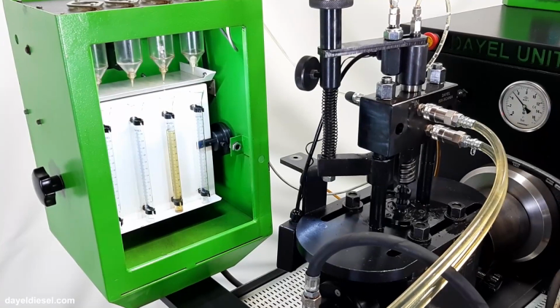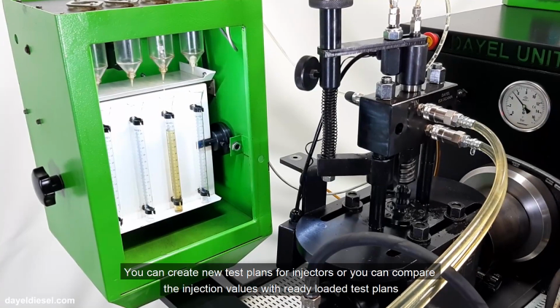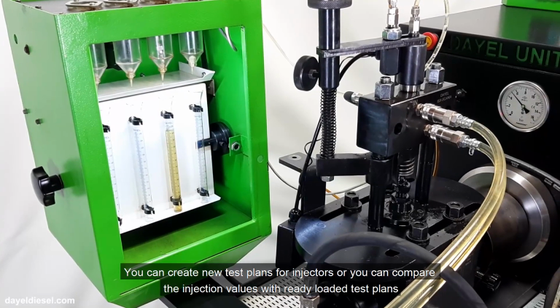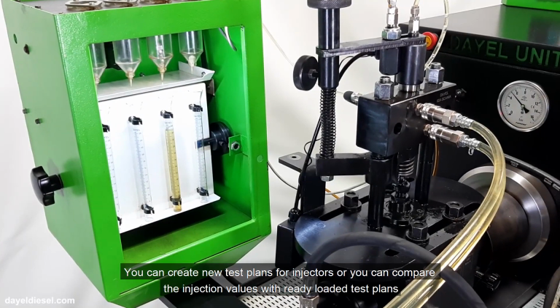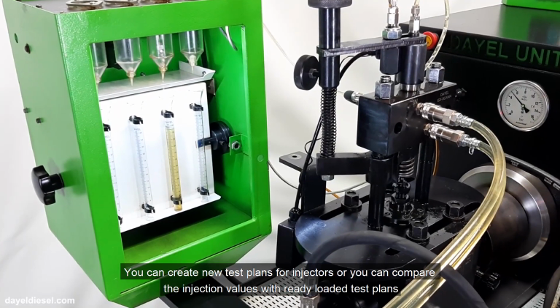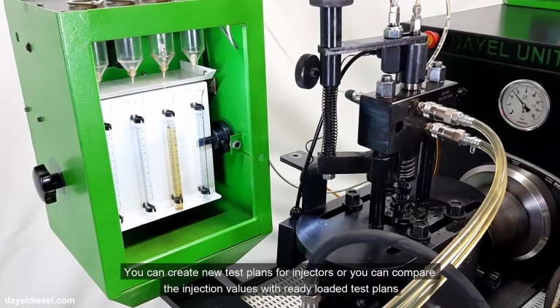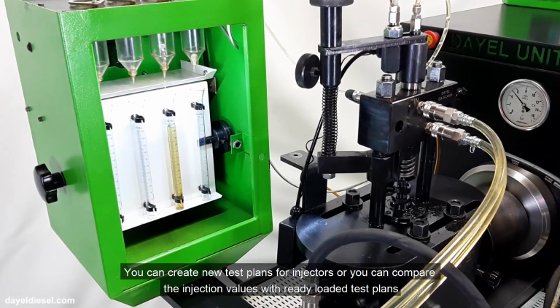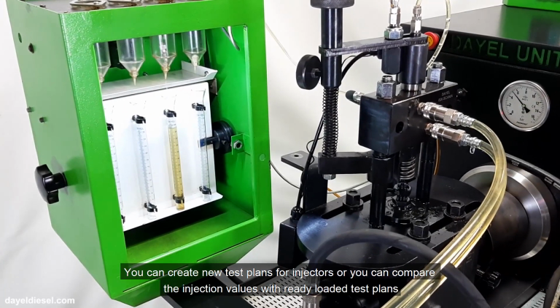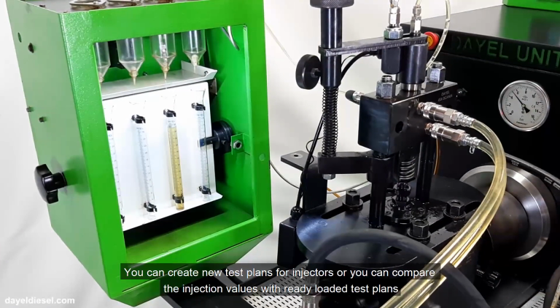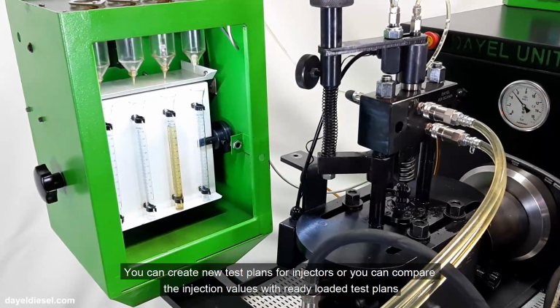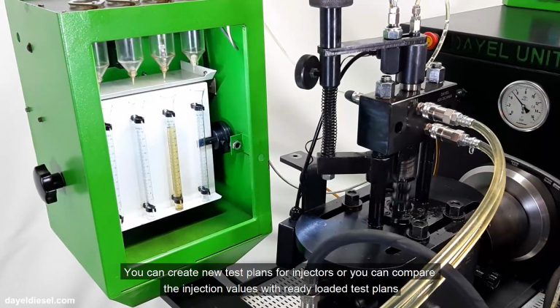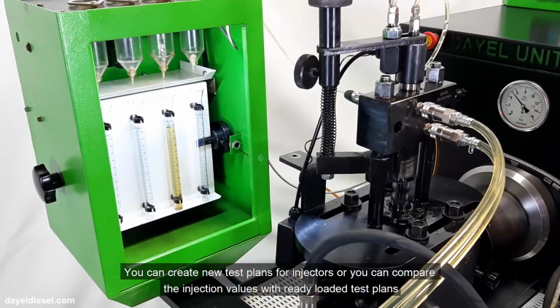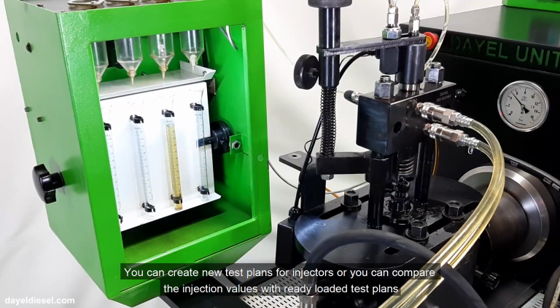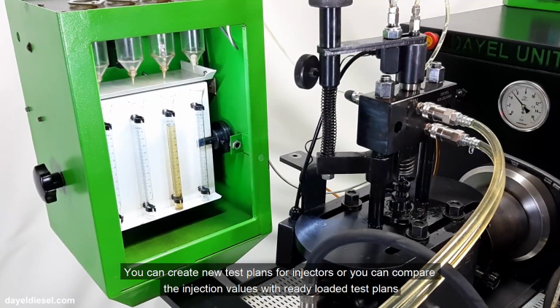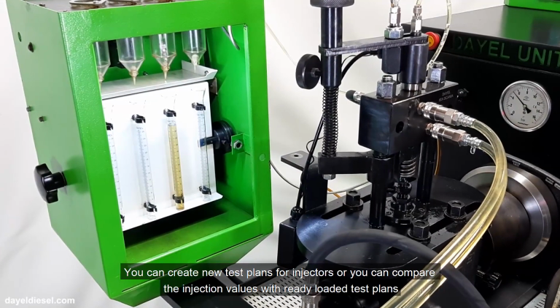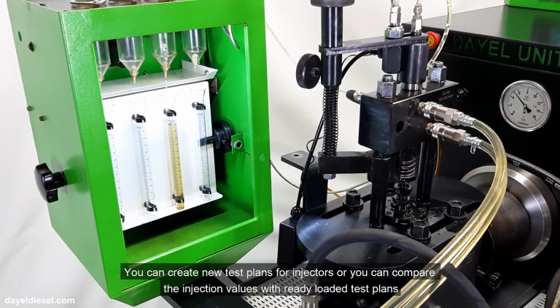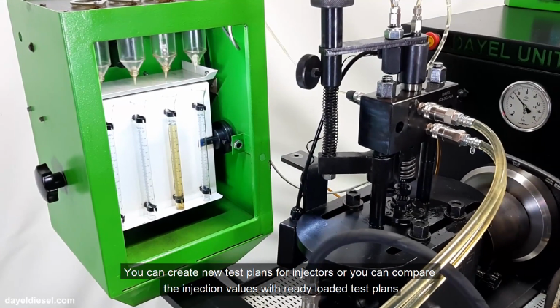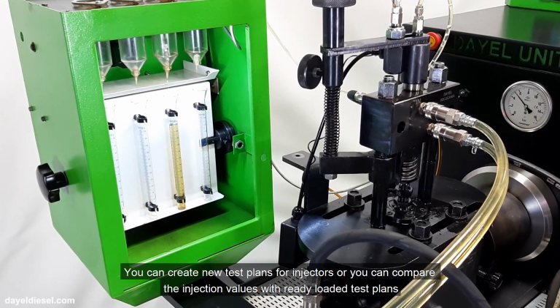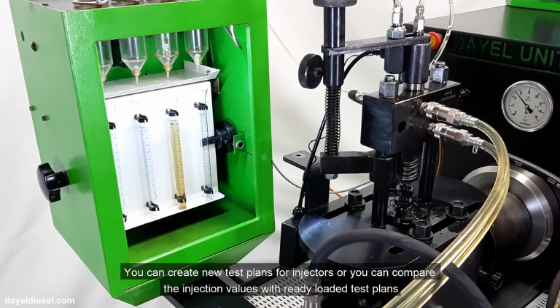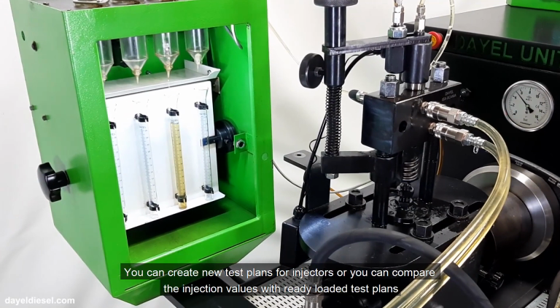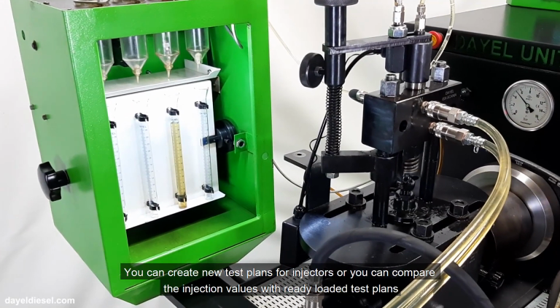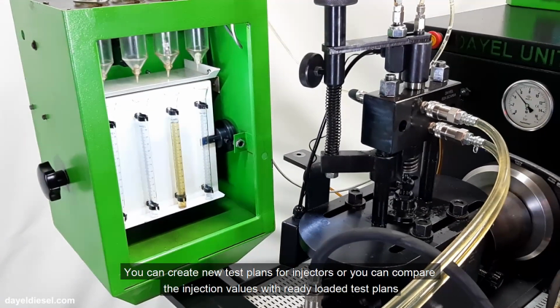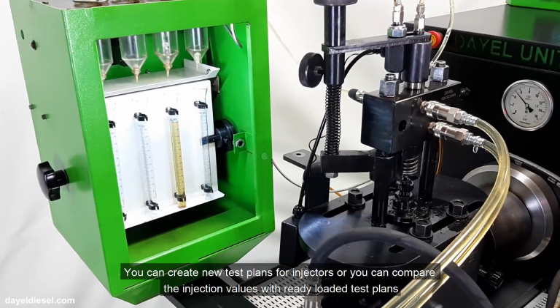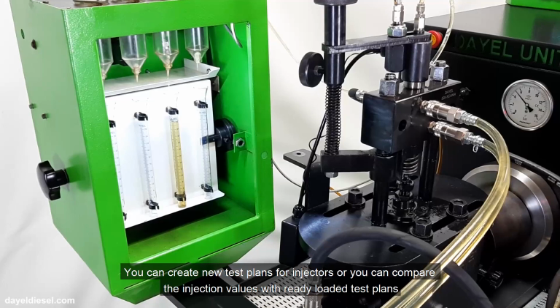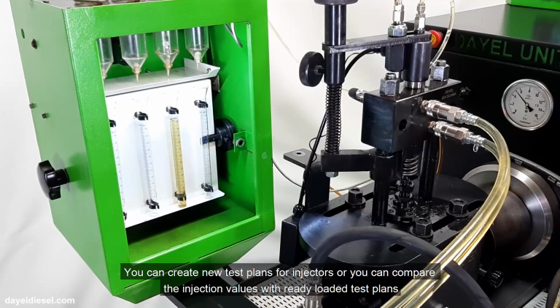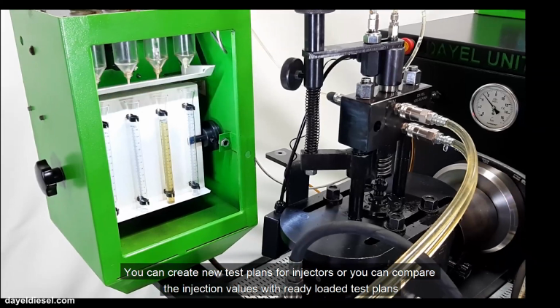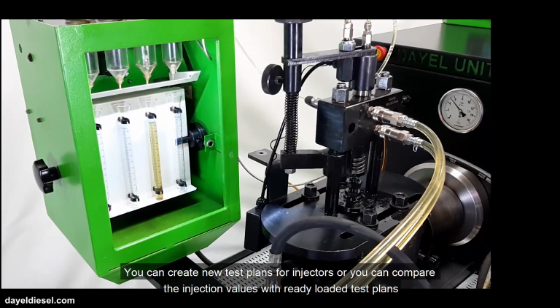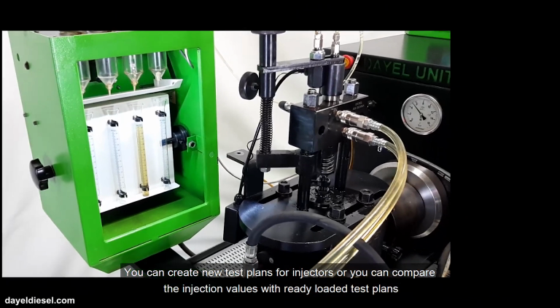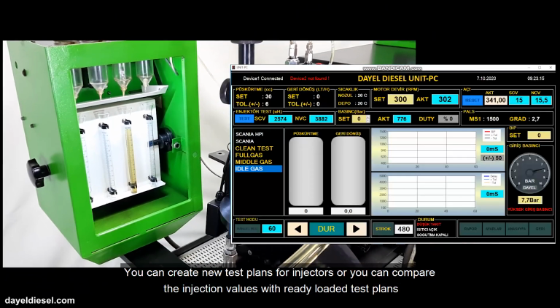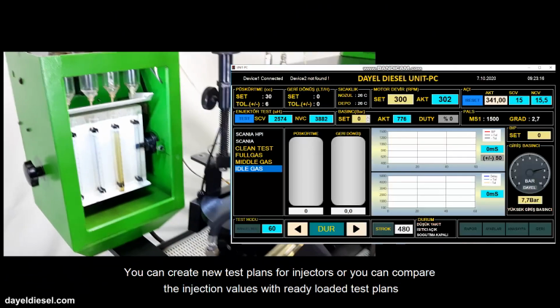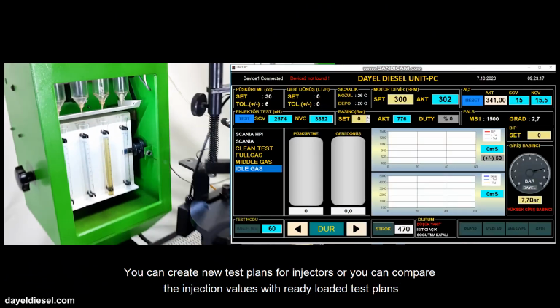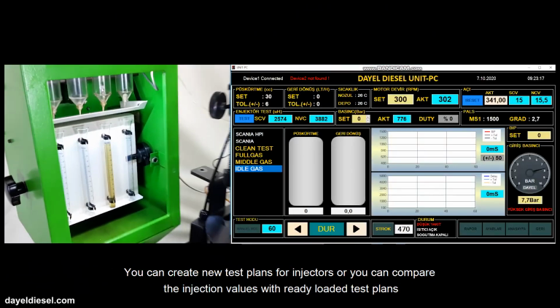You can create new test plans for injectors, or you can compare the injection values with ready-loaded test plans.